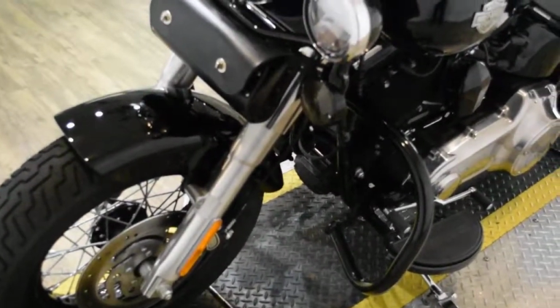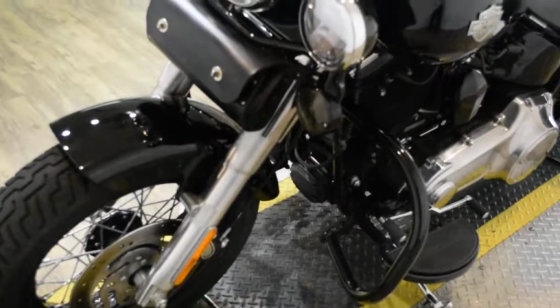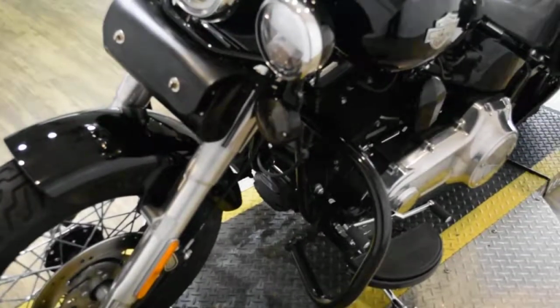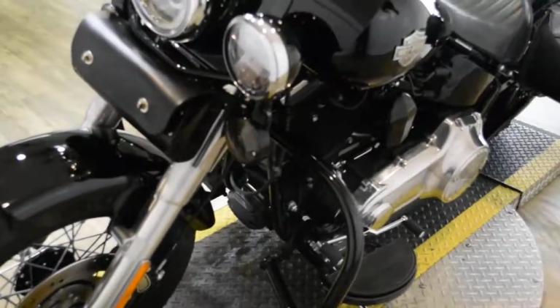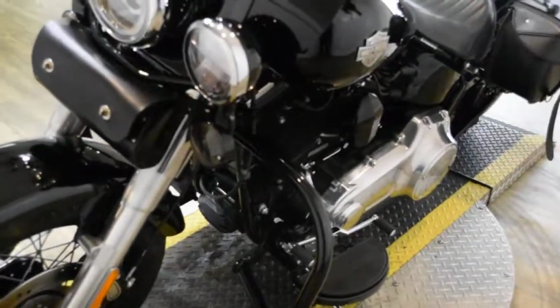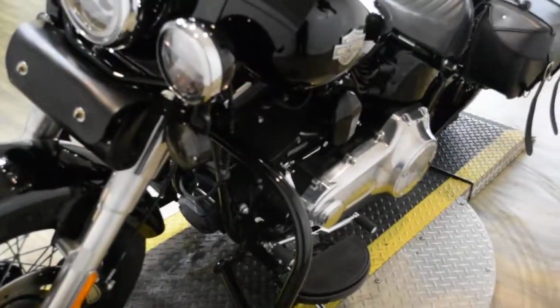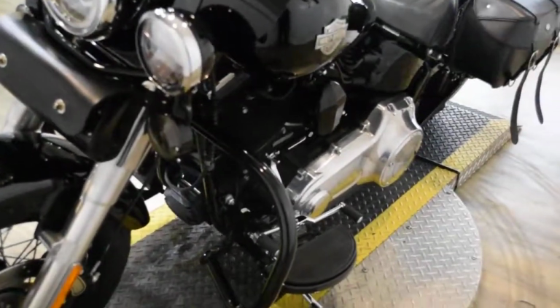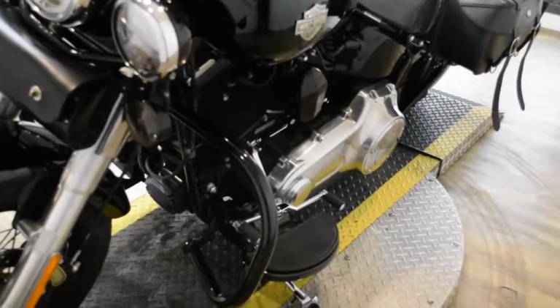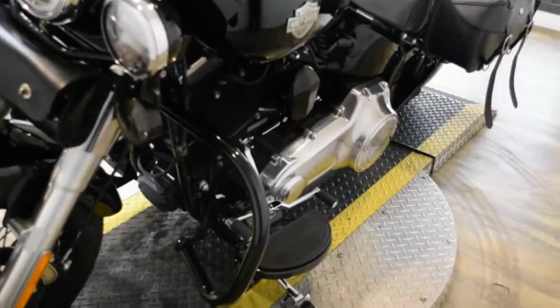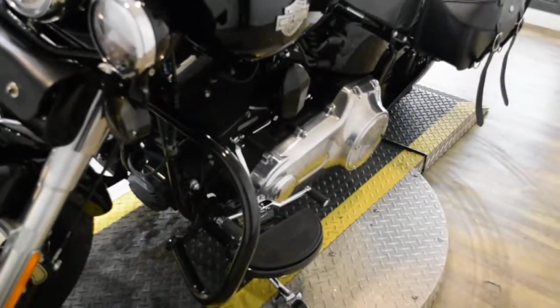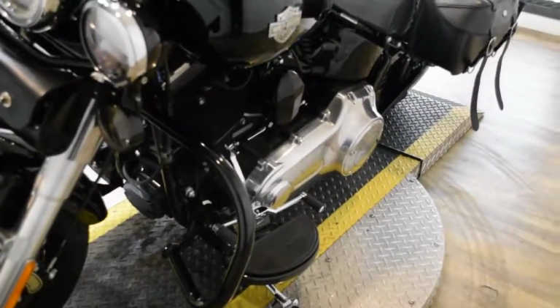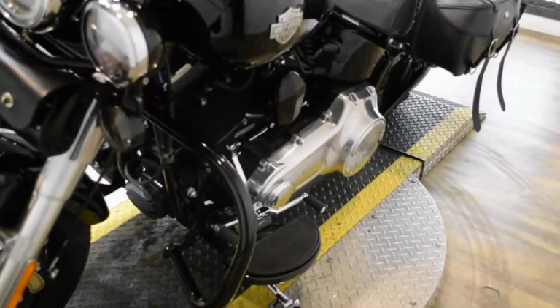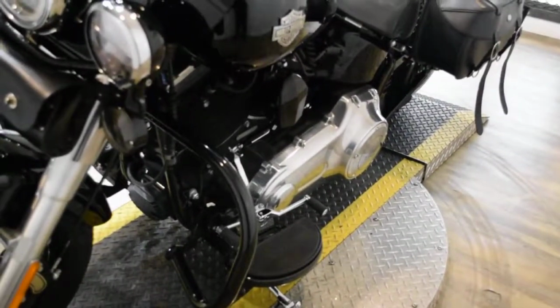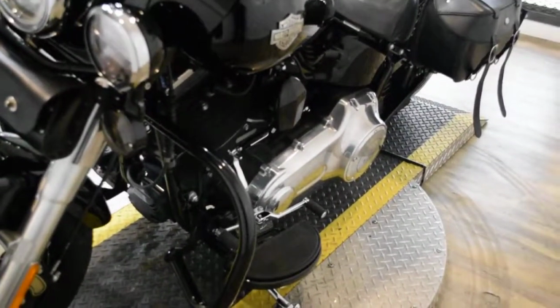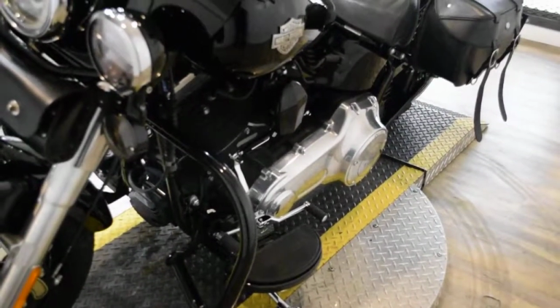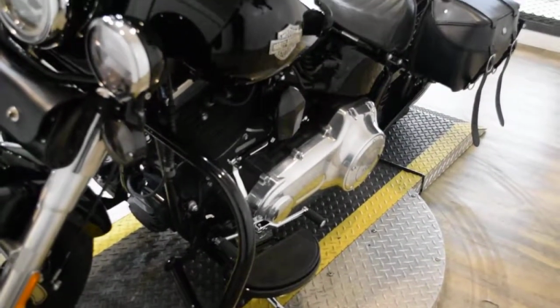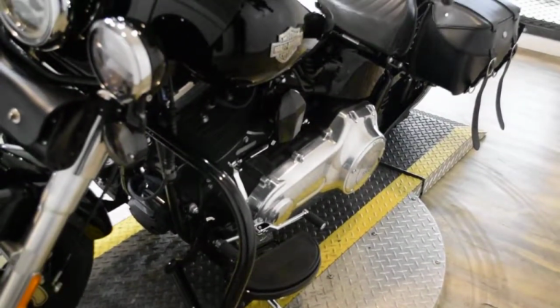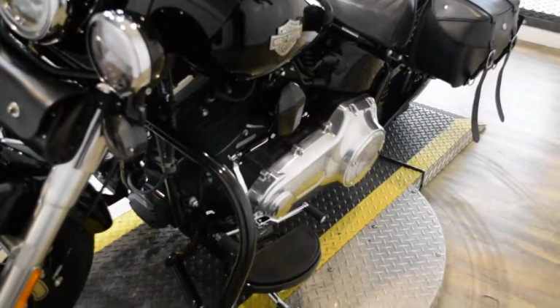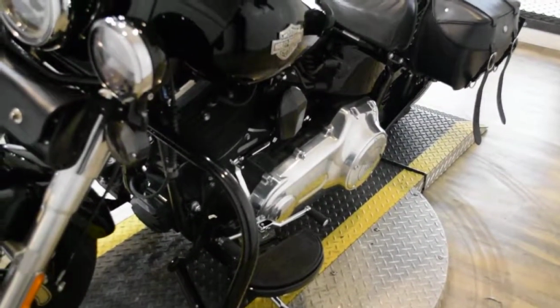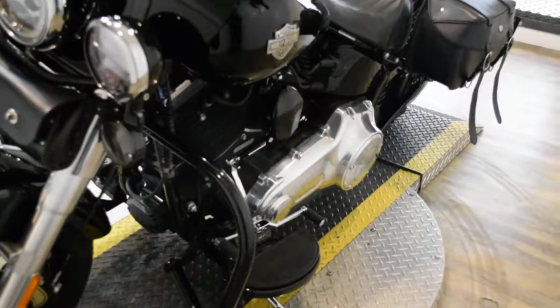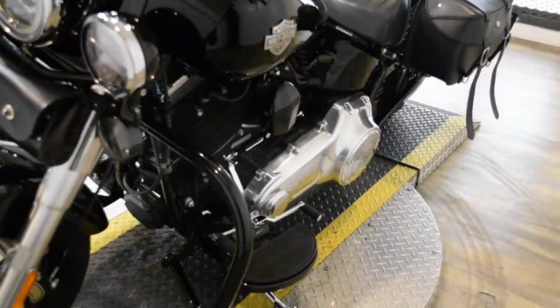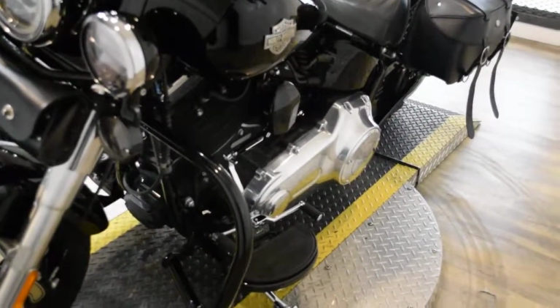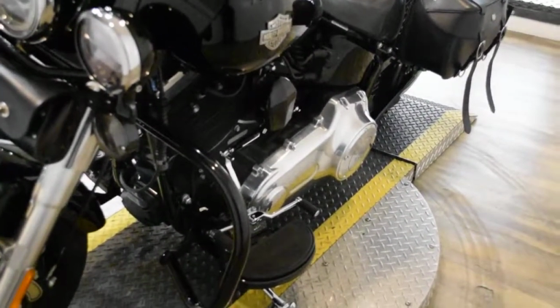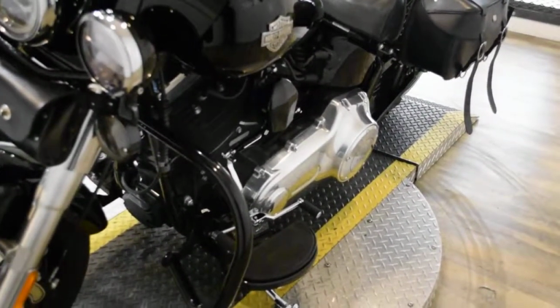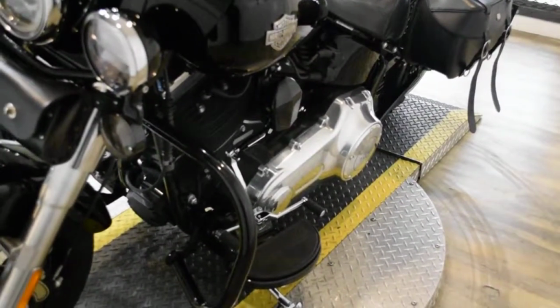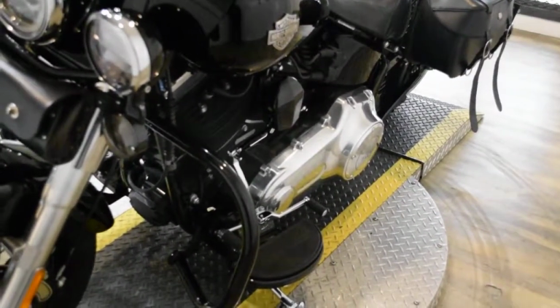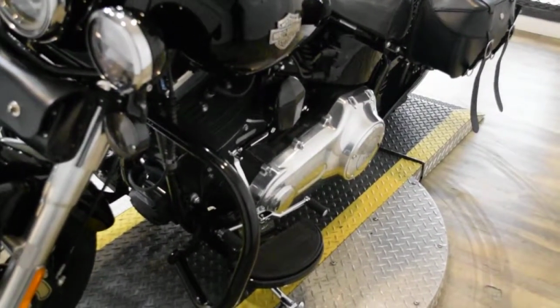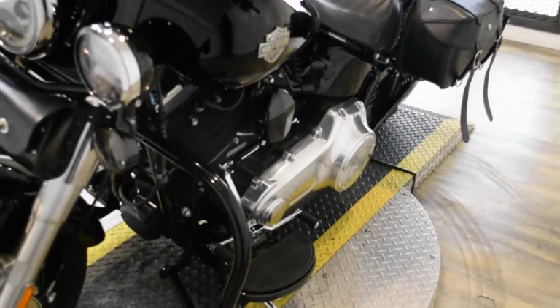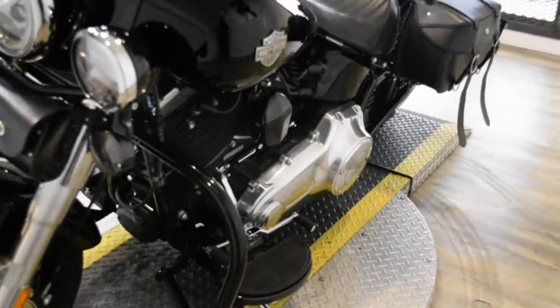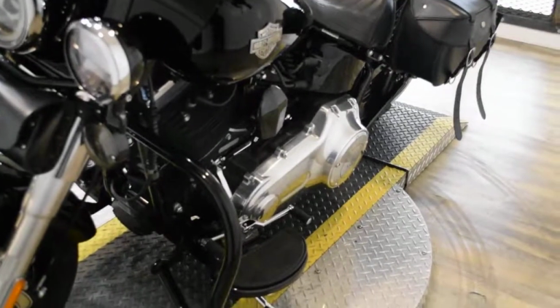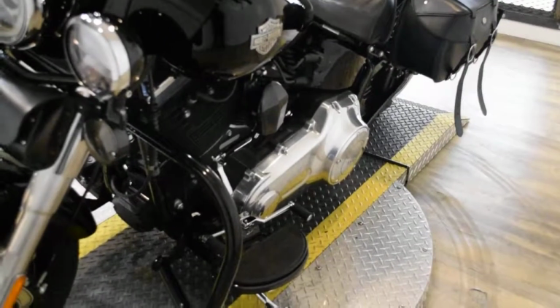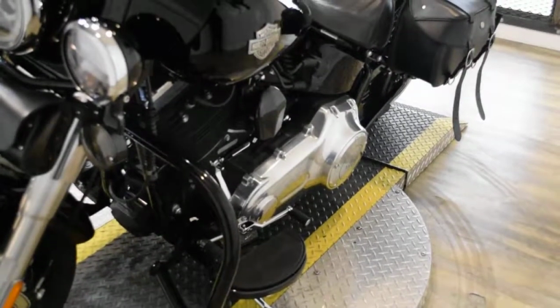This bike has been serviced and safety inspected and is ready for the road. It has 8,252 miles on it.